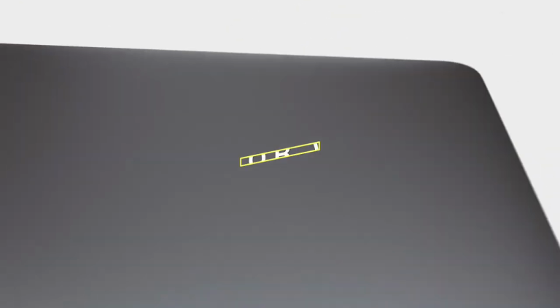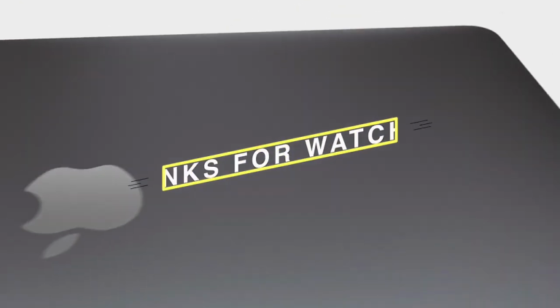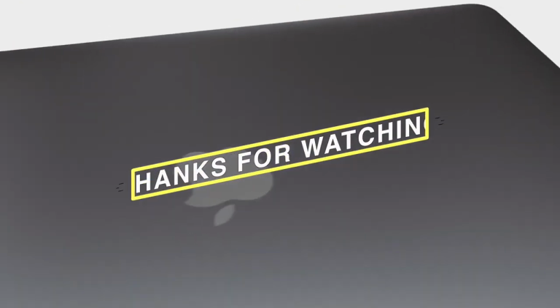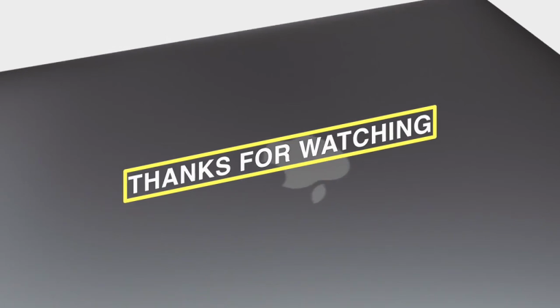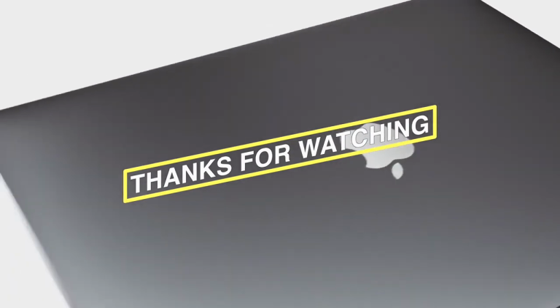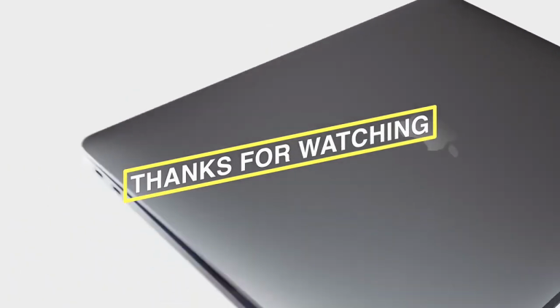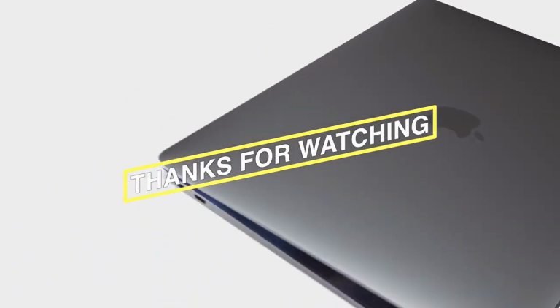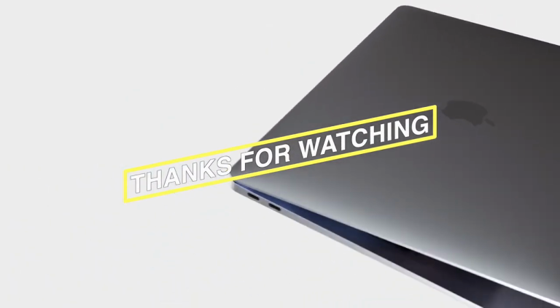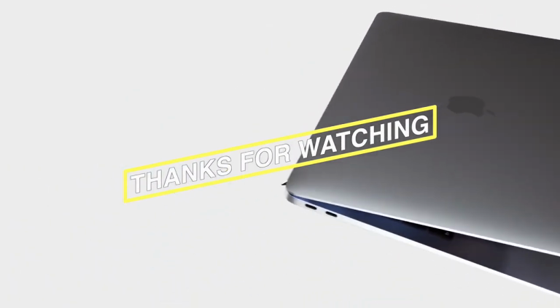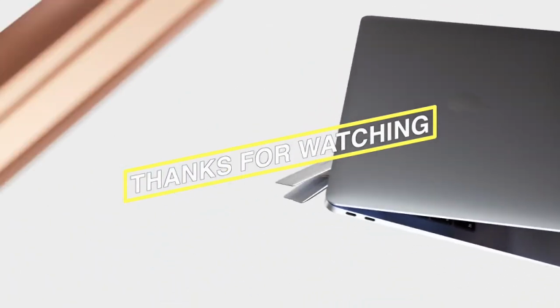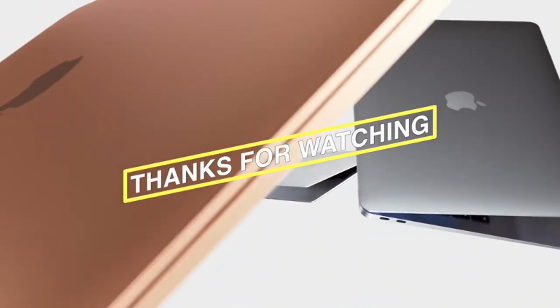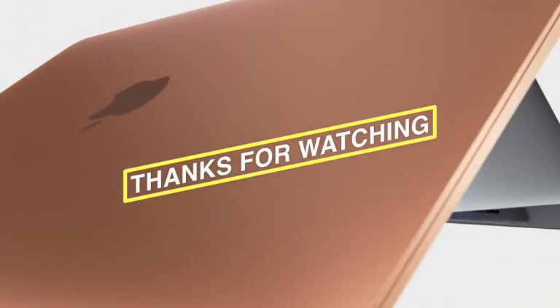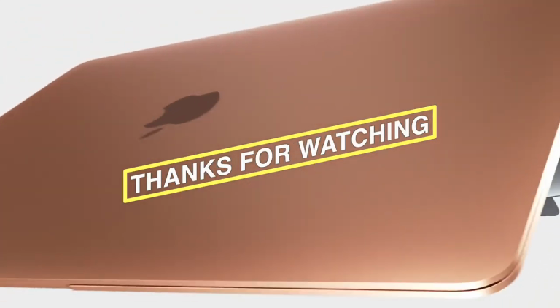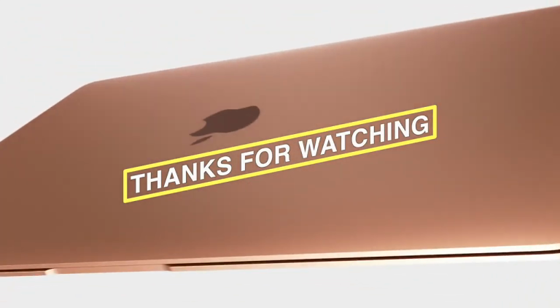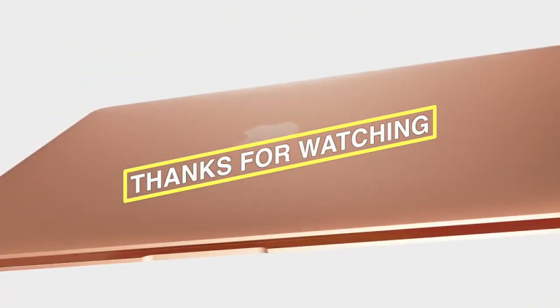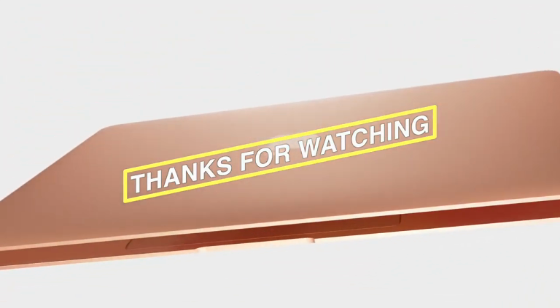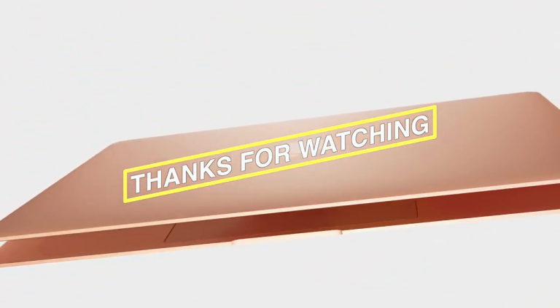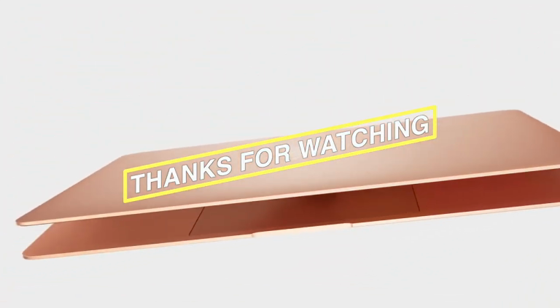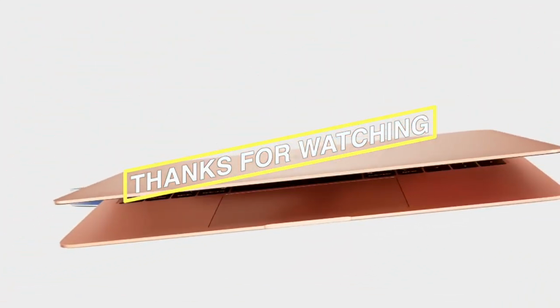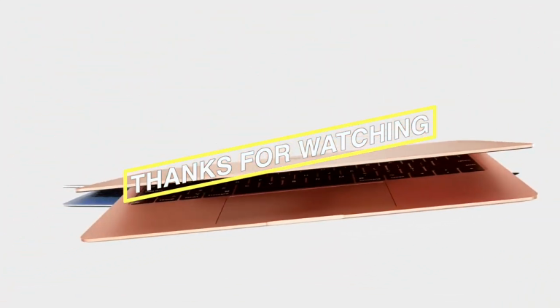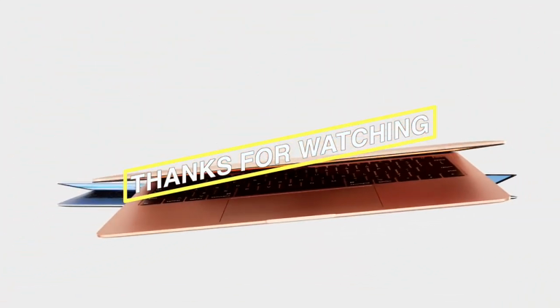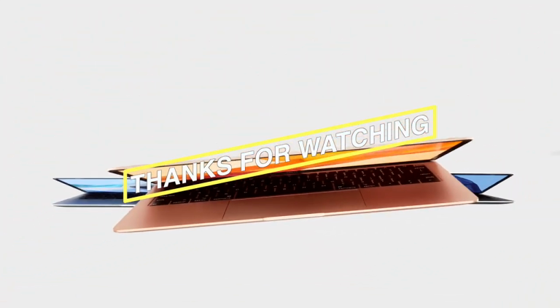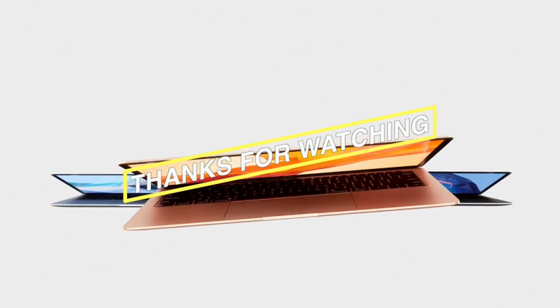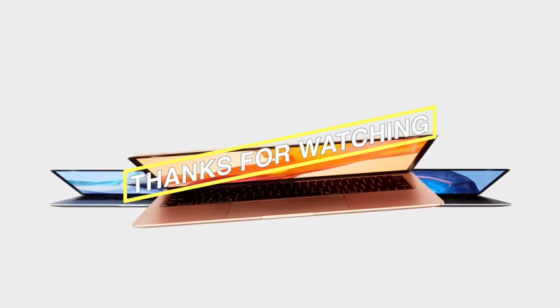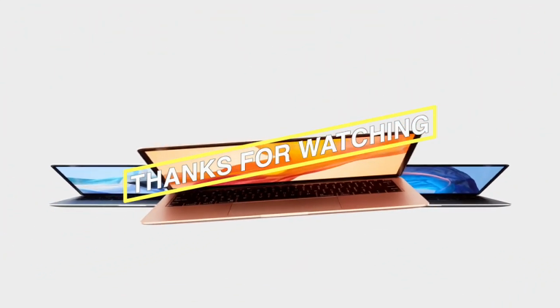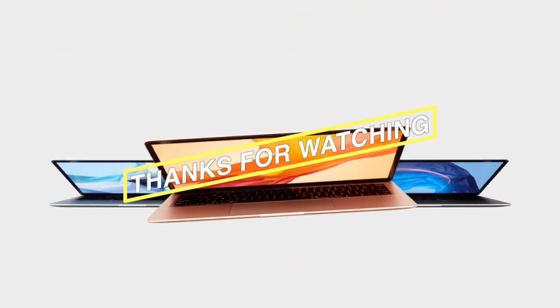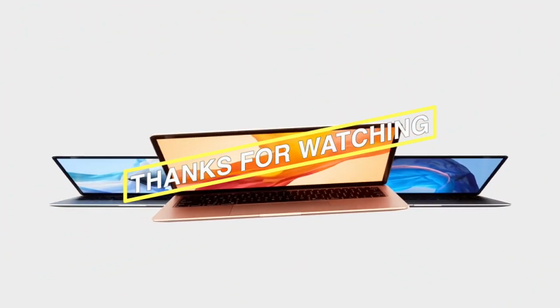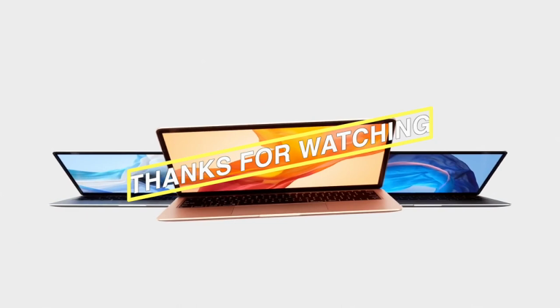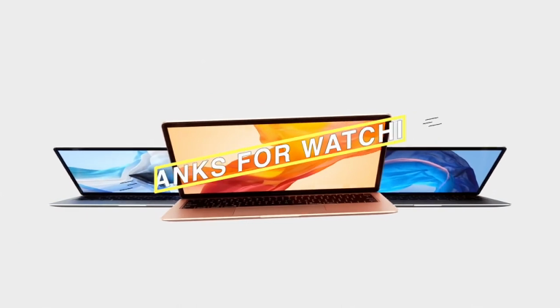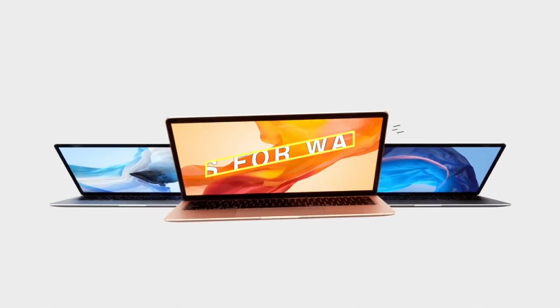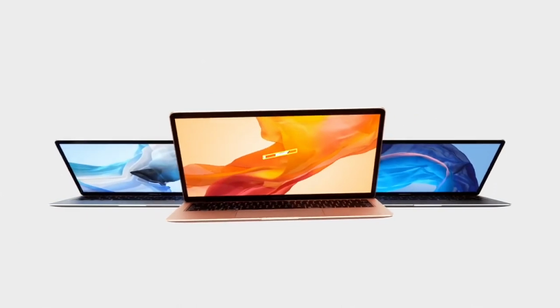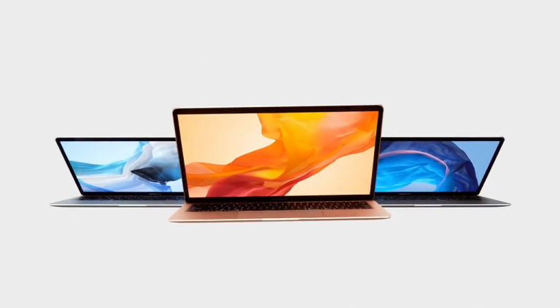Hope you folks enjoyed our work. If so, hit the like button and subscribe to our channel to show your support. Stay tuned to the channel for more videos.